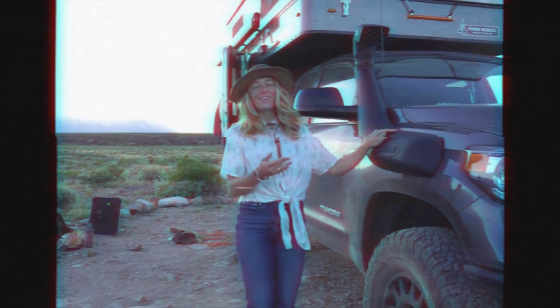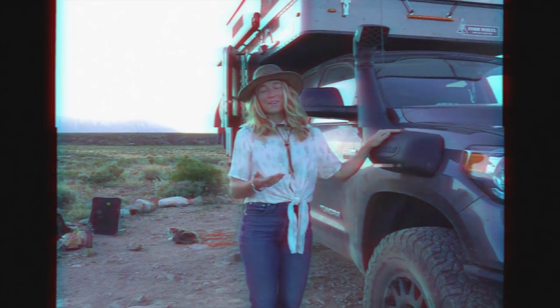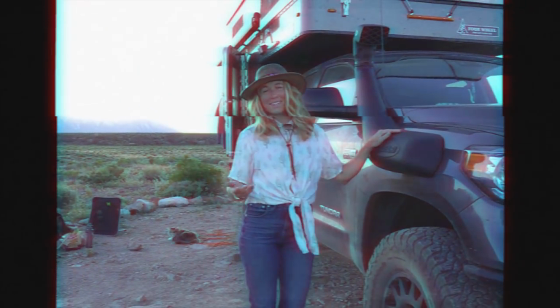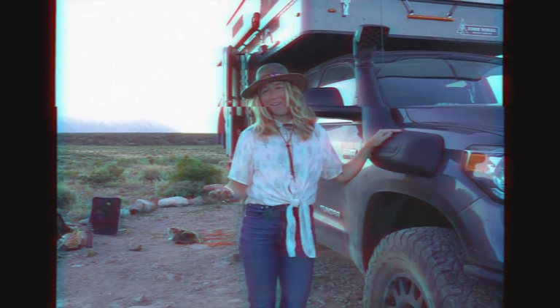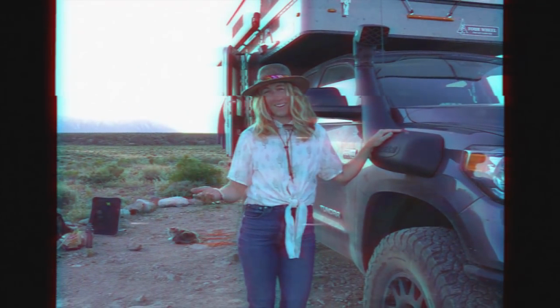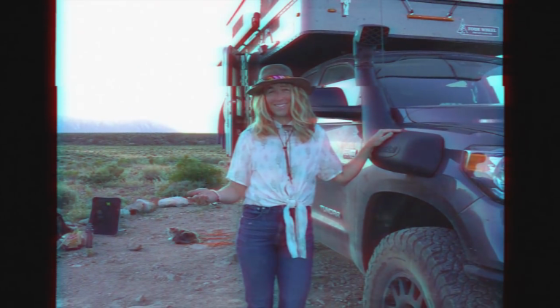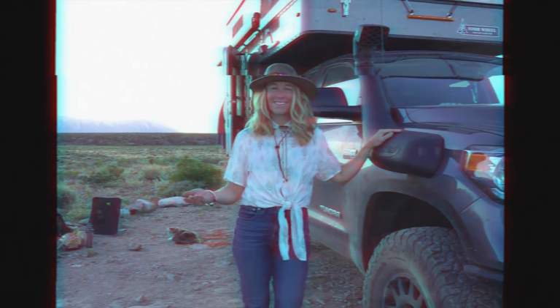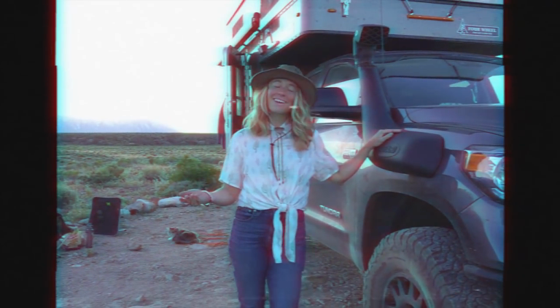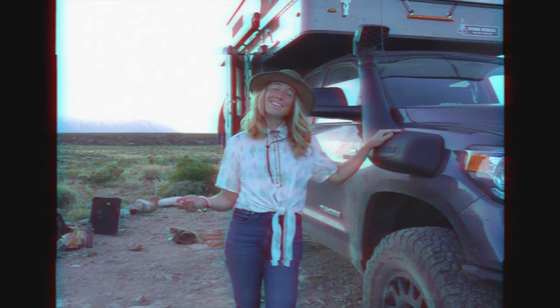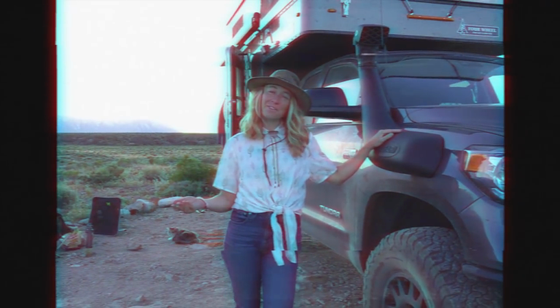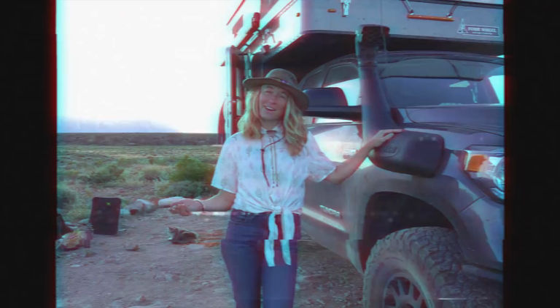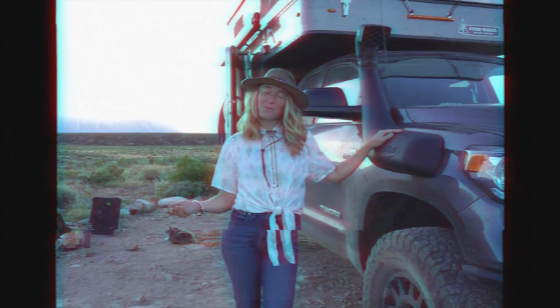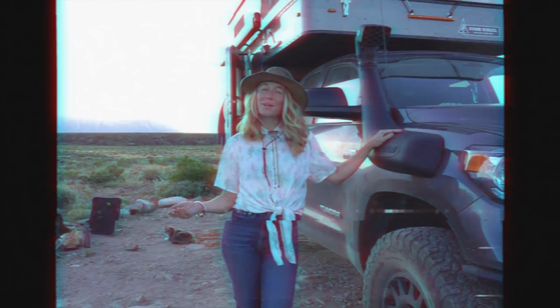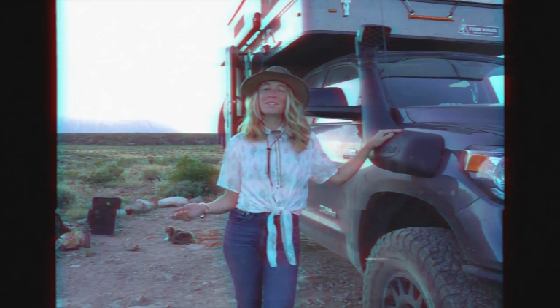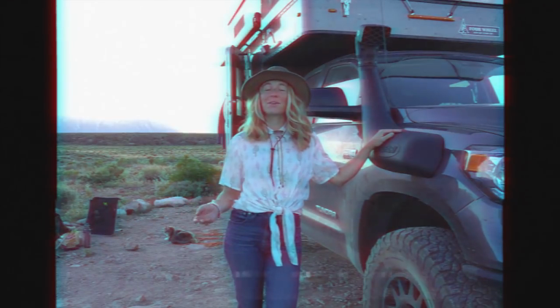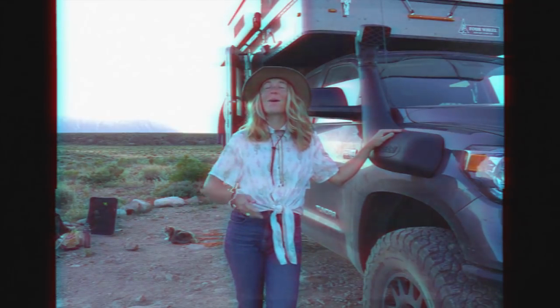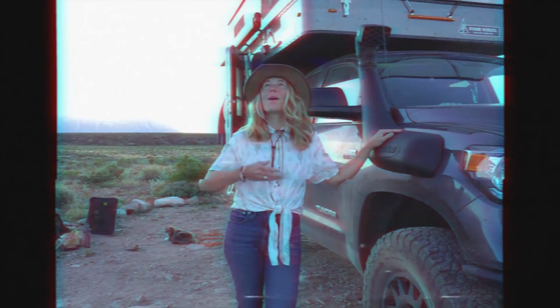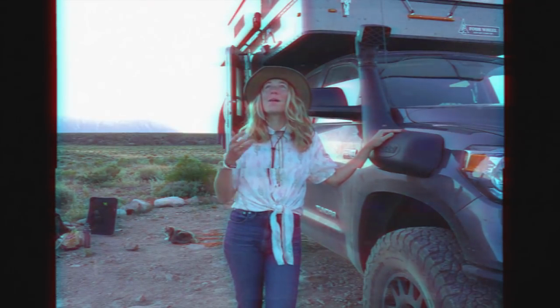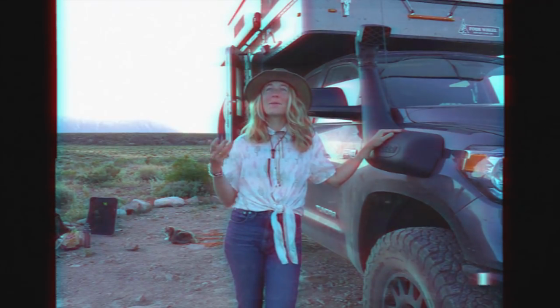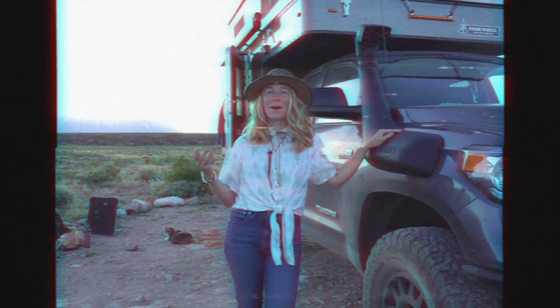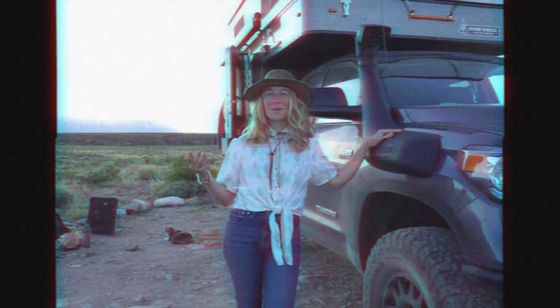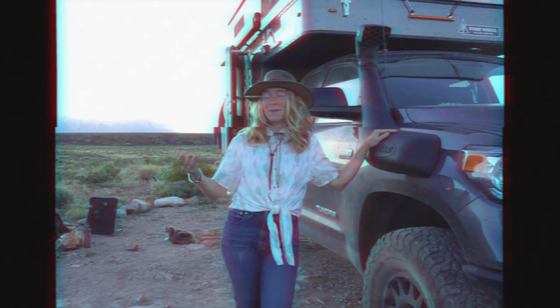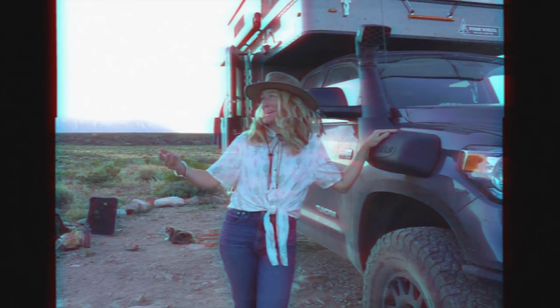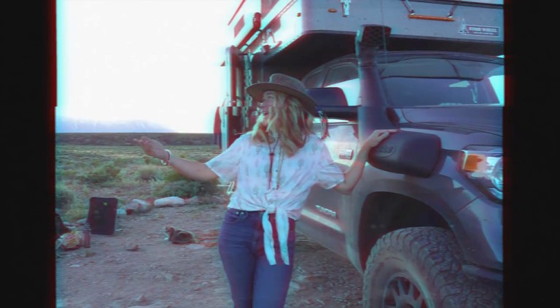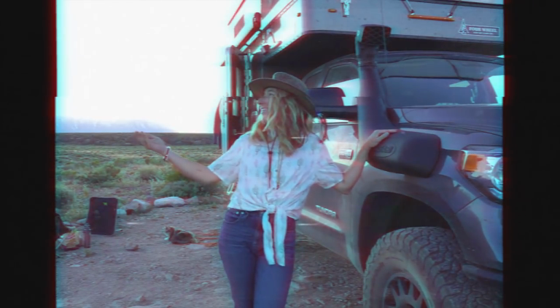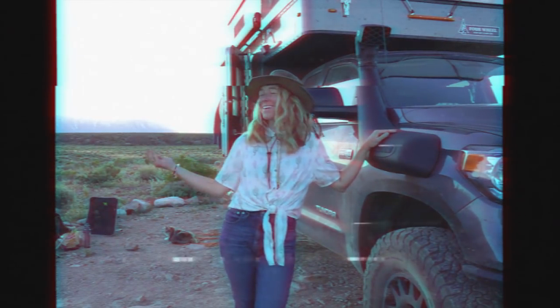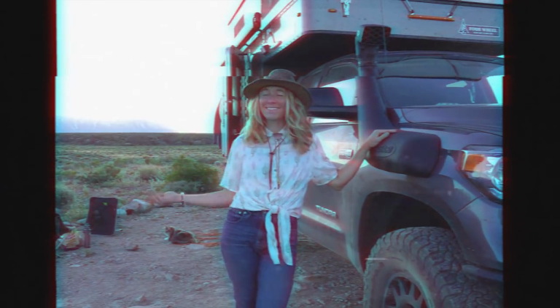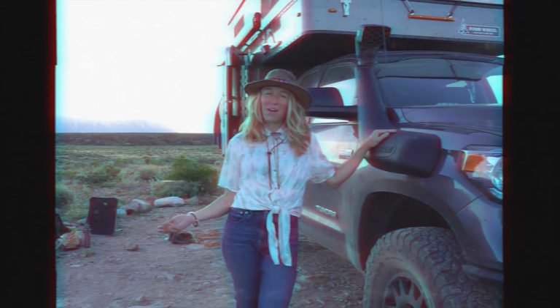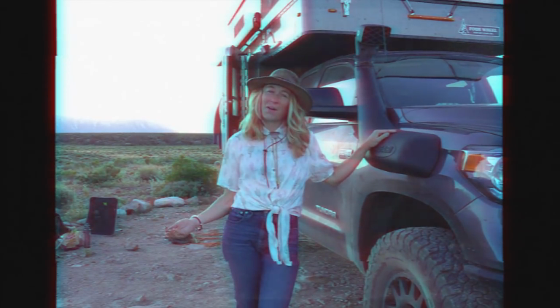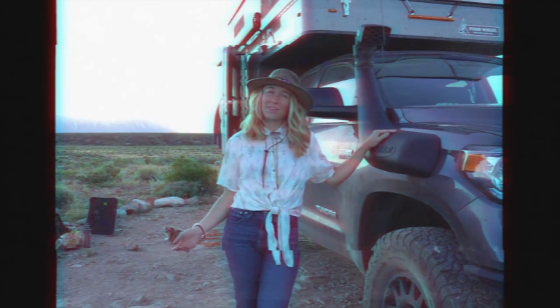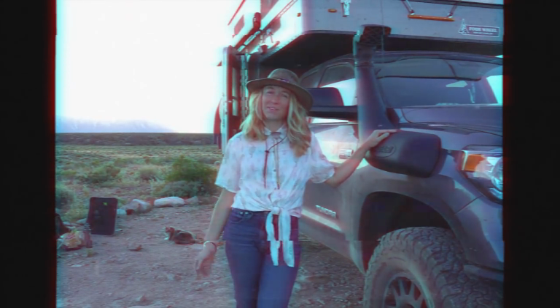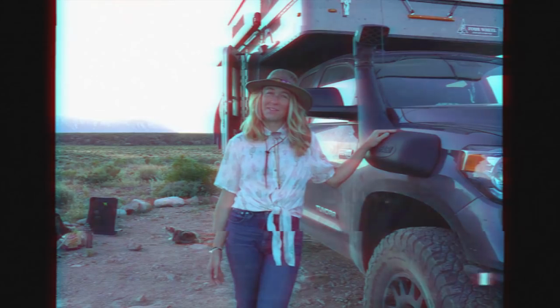Greetings my friends. In this video we're going to be telling you all about how we make money out here on the road.